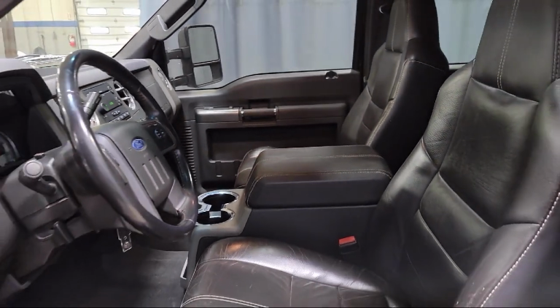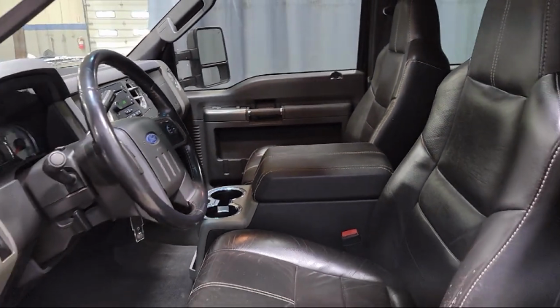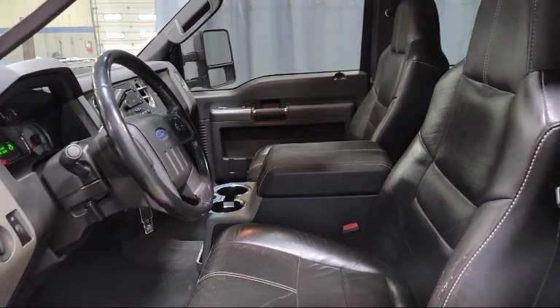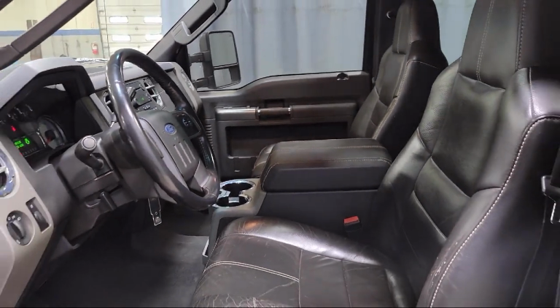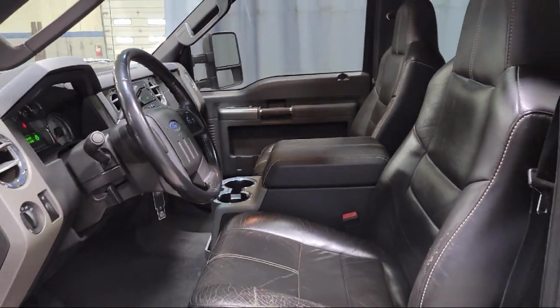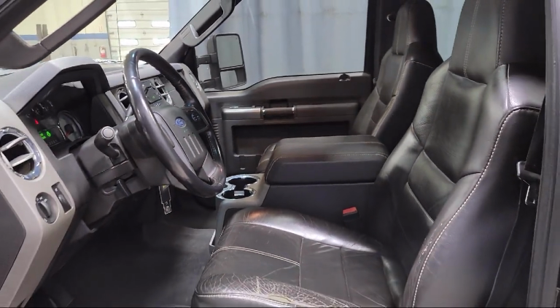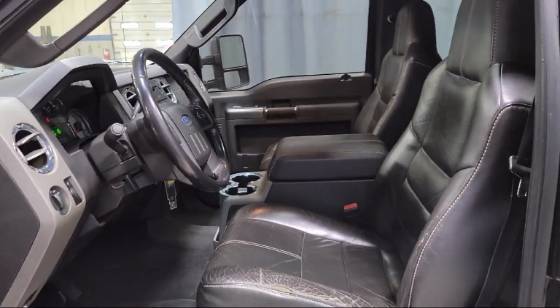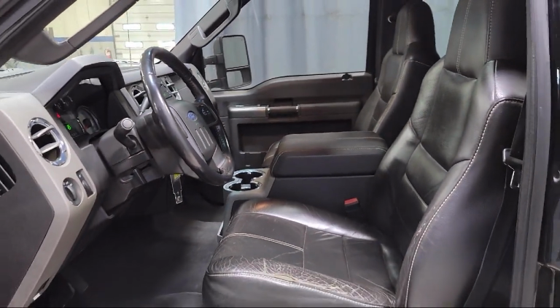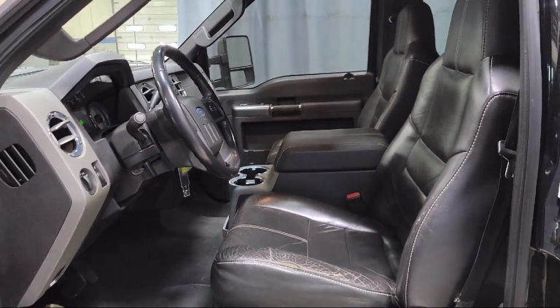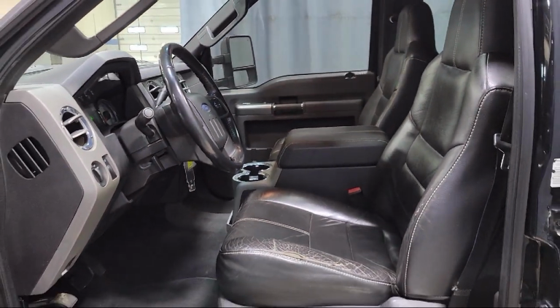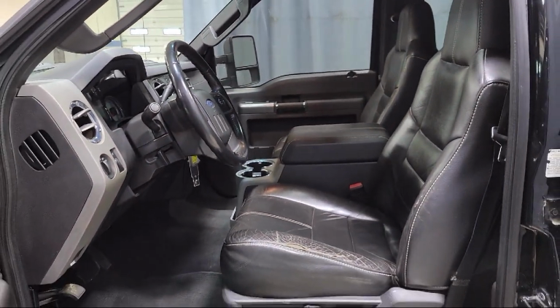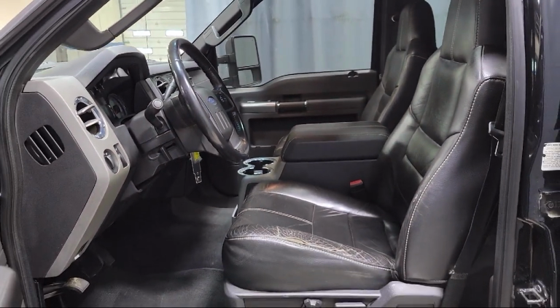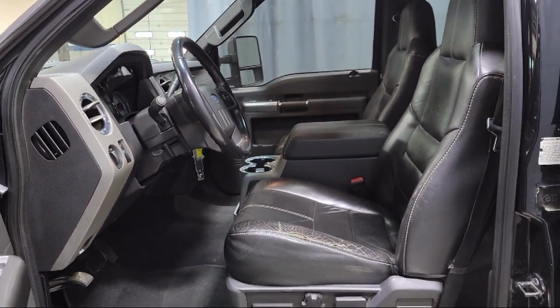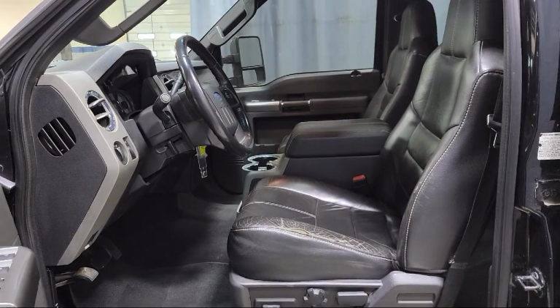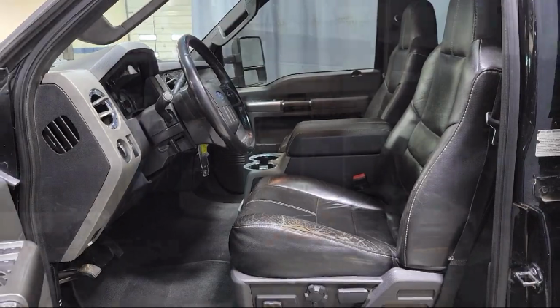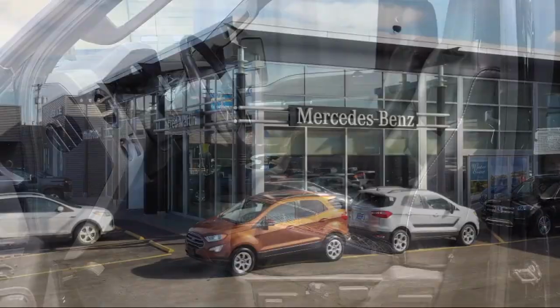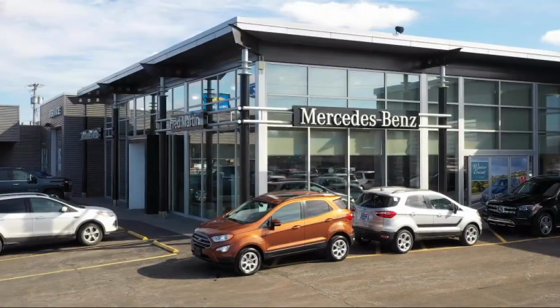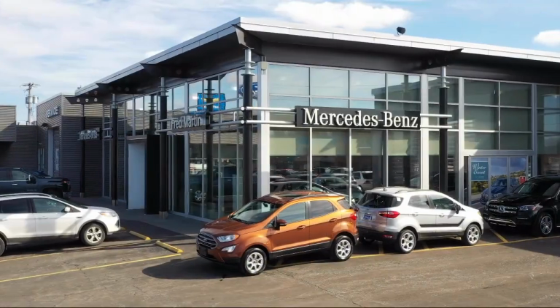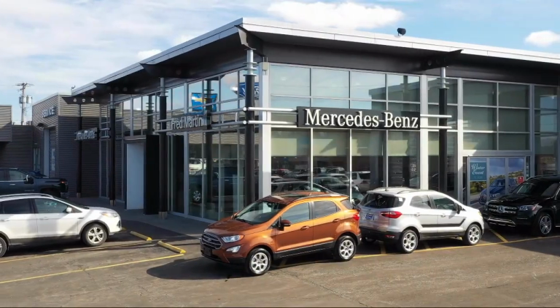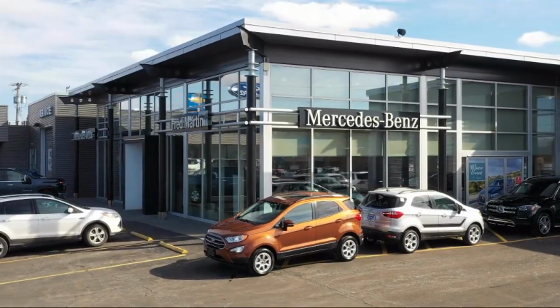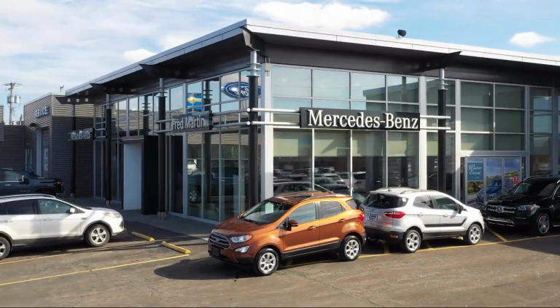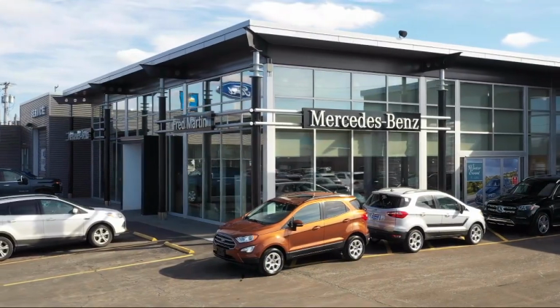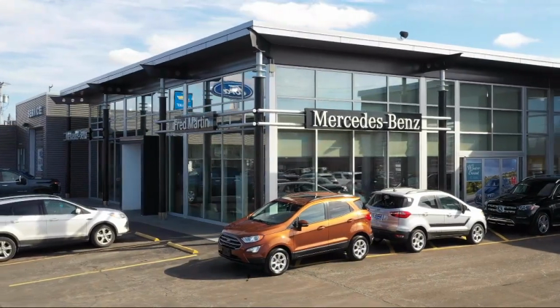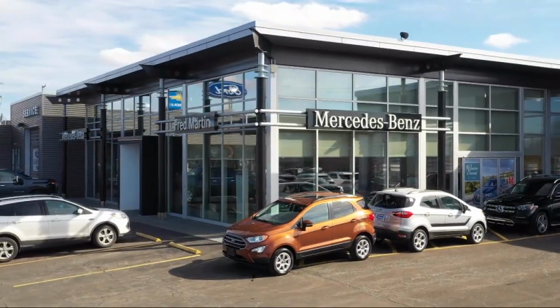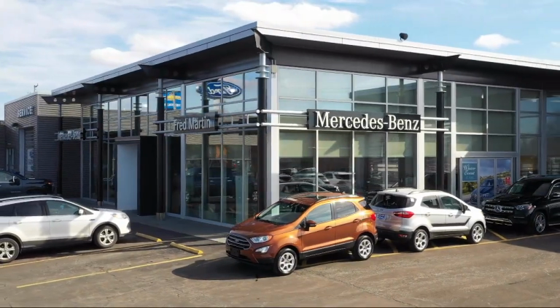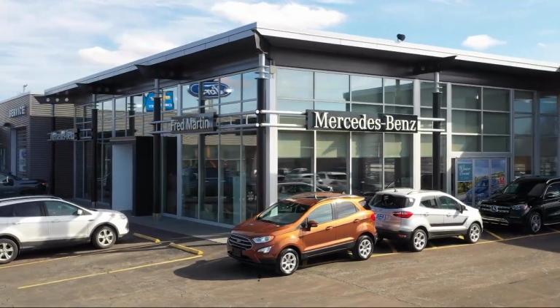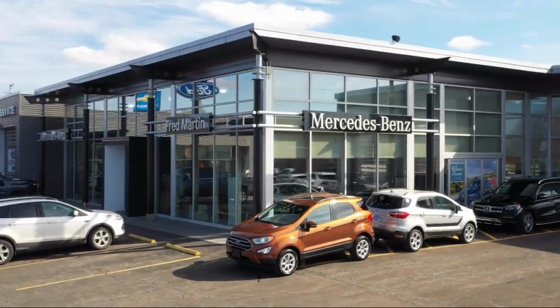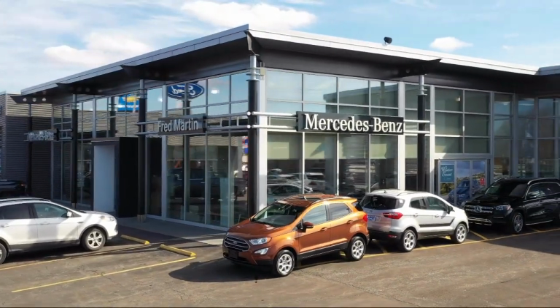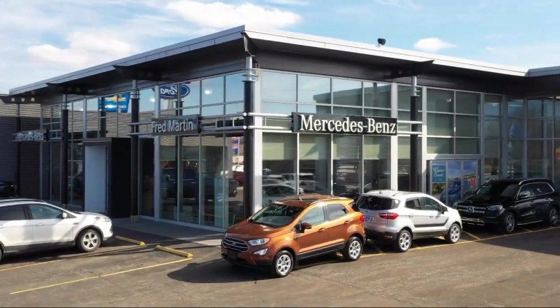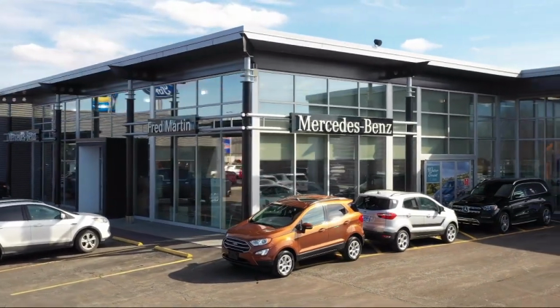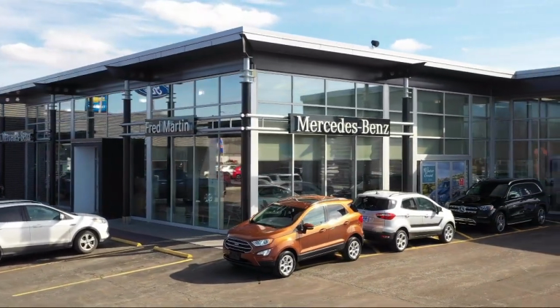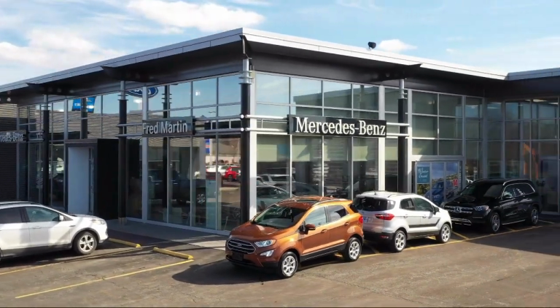We sell for less, a lot less. Fred Martin of Youngstown is located at 4701 Mahoning Avenue in Youngstown.